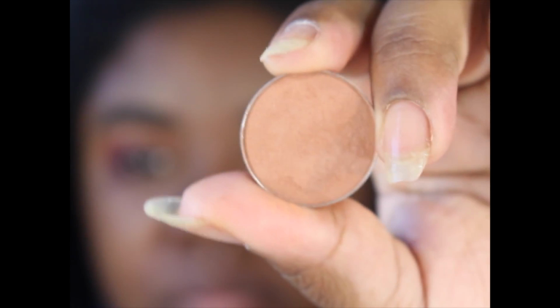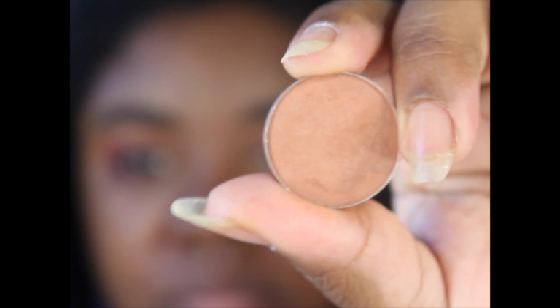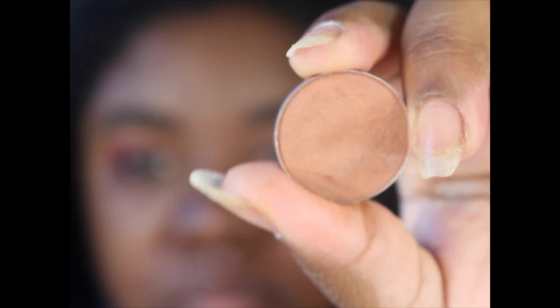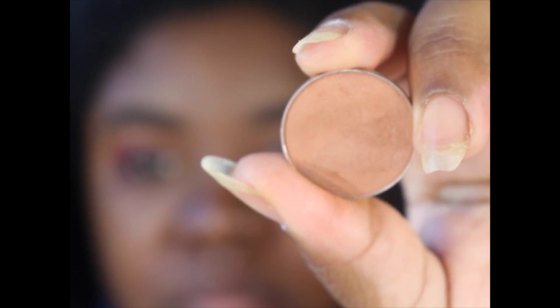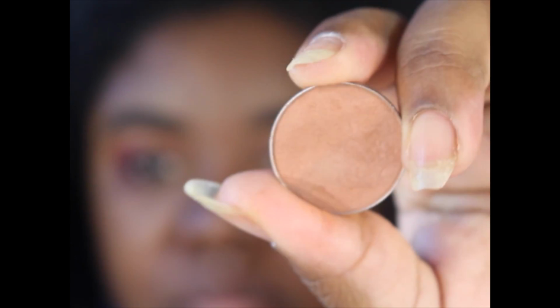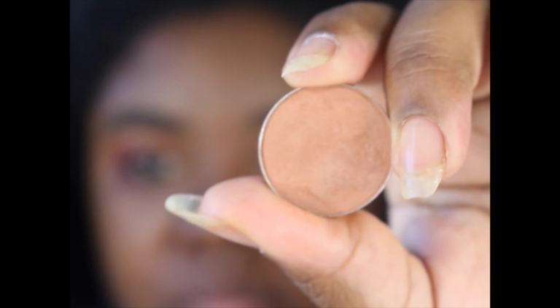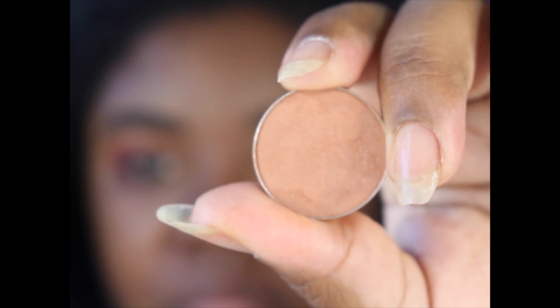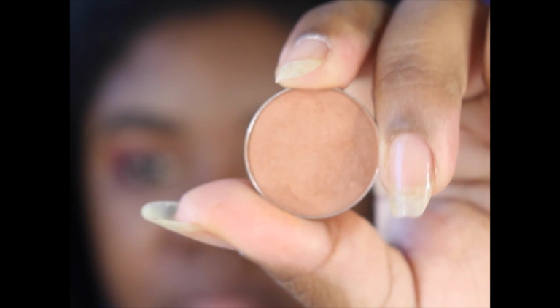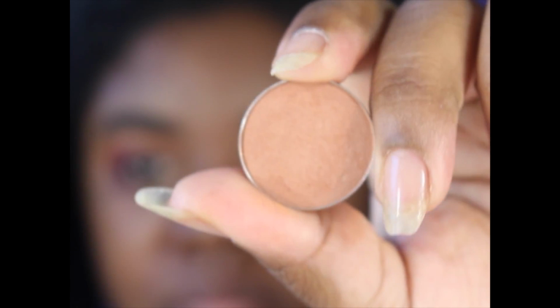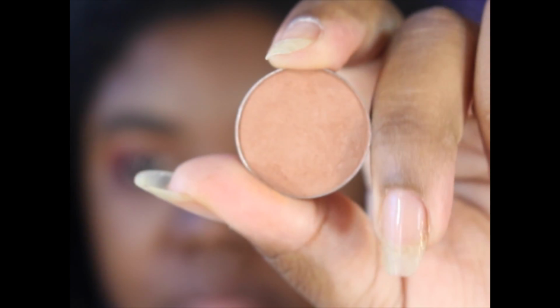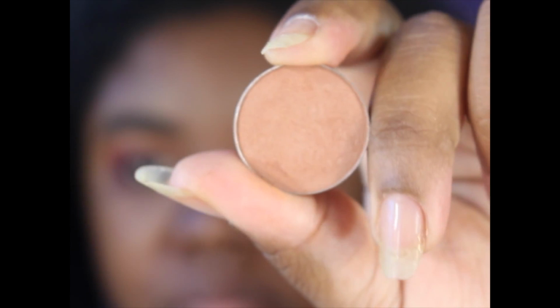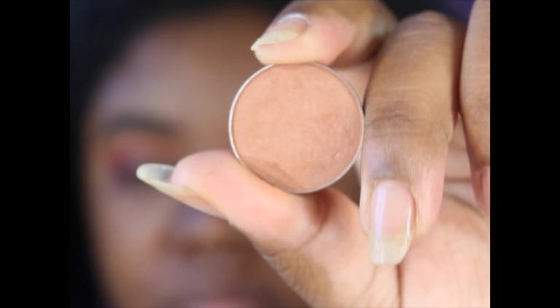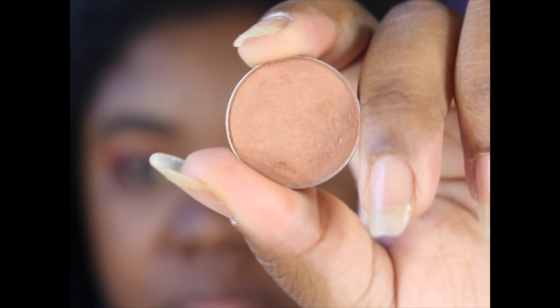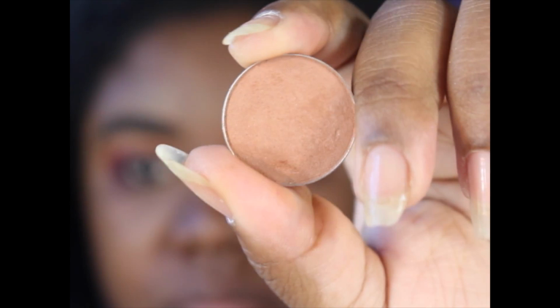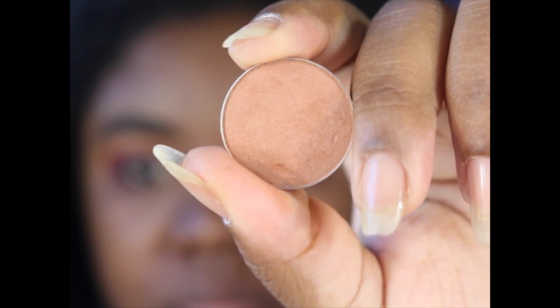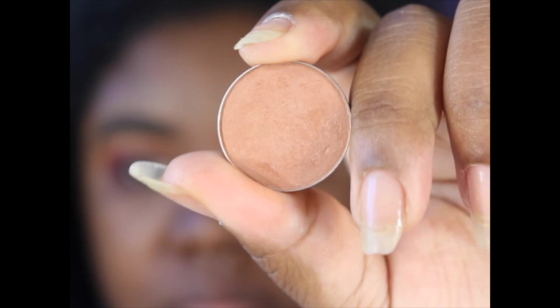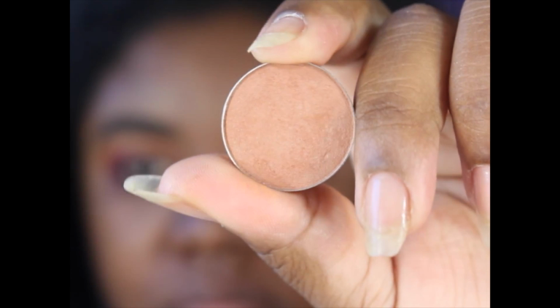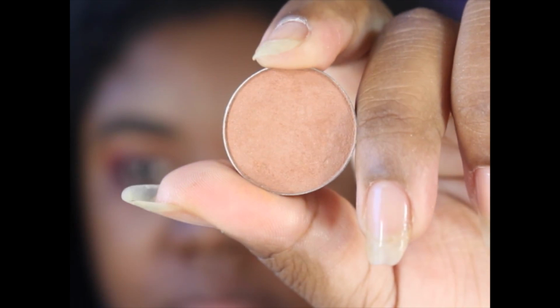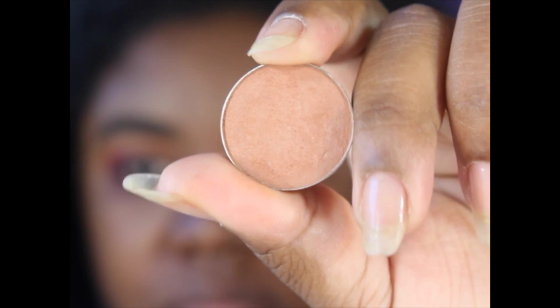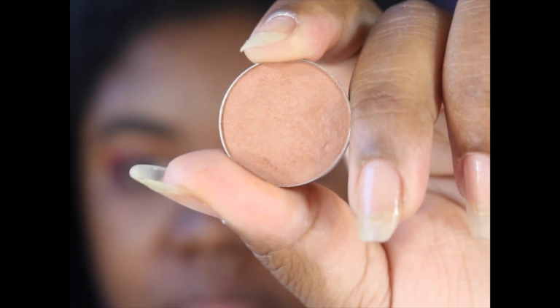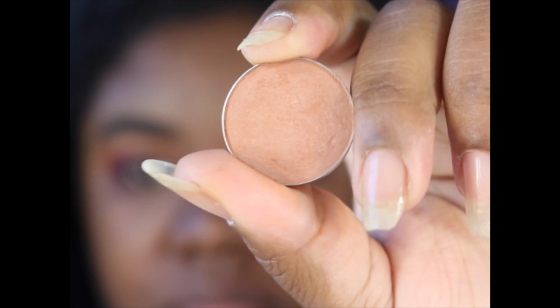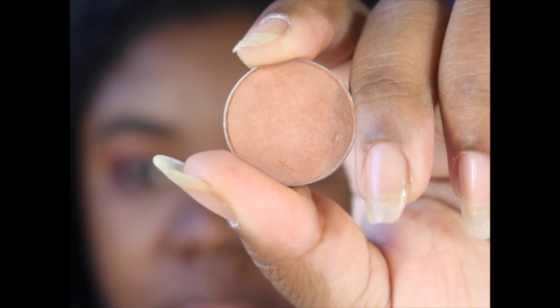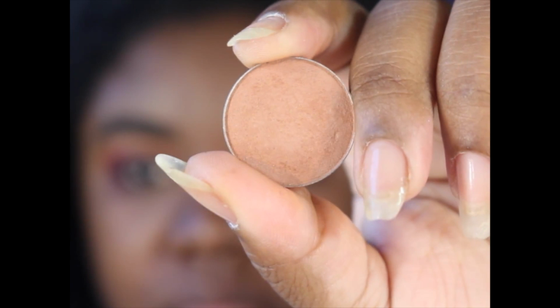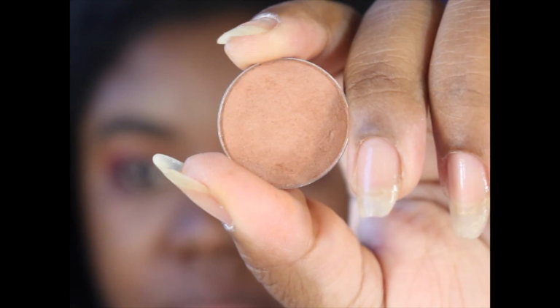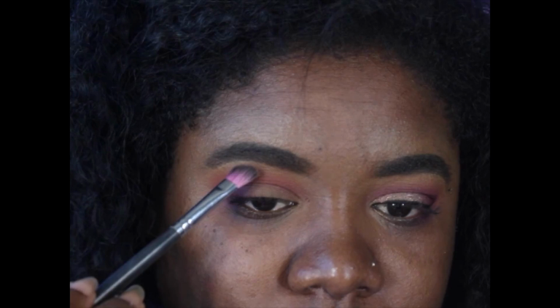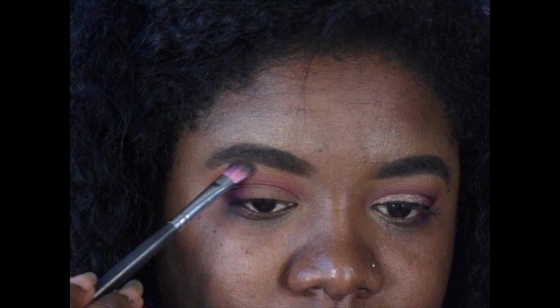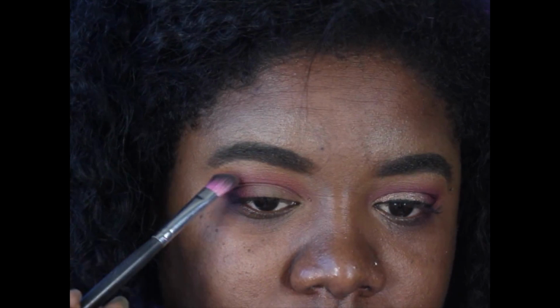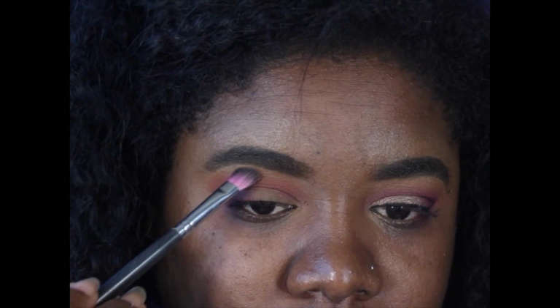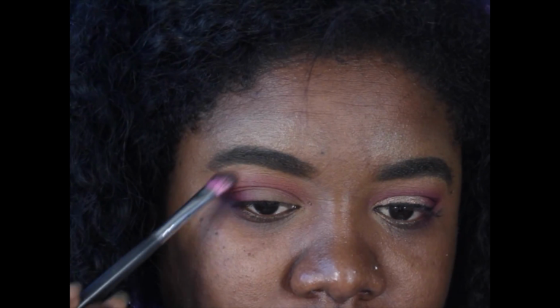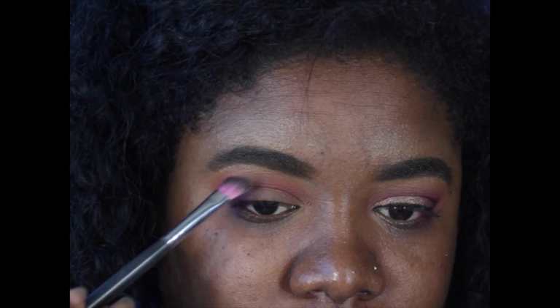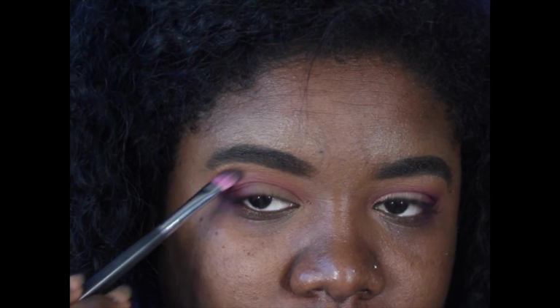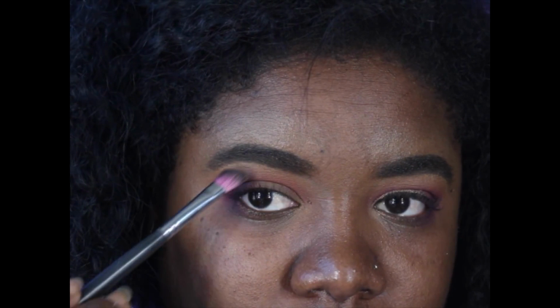For my brow bone, I'm going to take Frappe by Makeup Geek, and that's going to be my brow bone highlight.